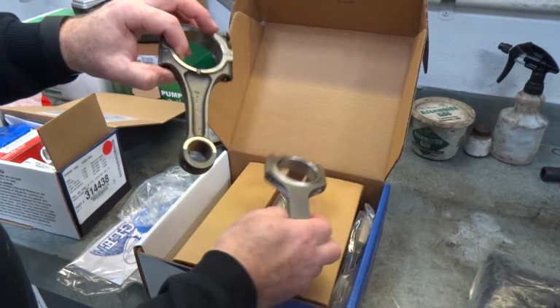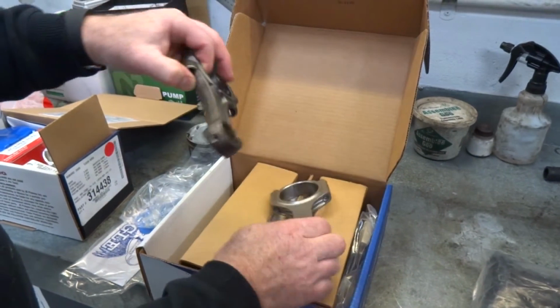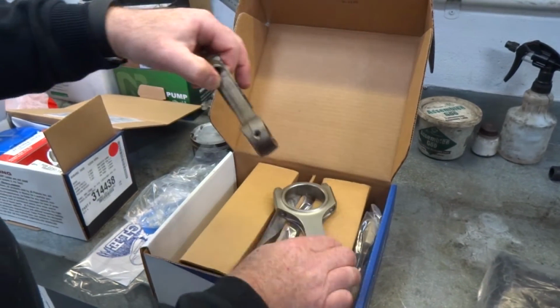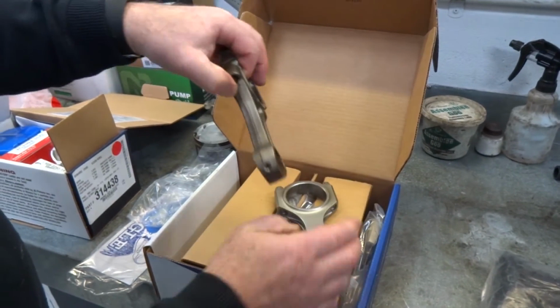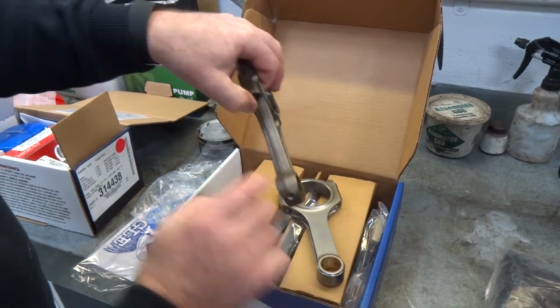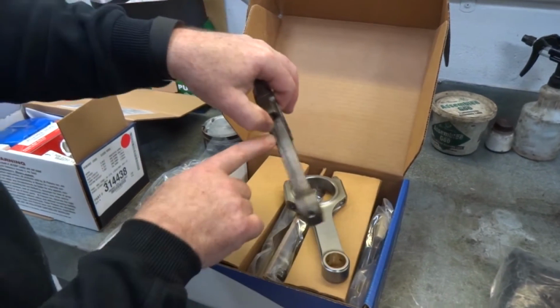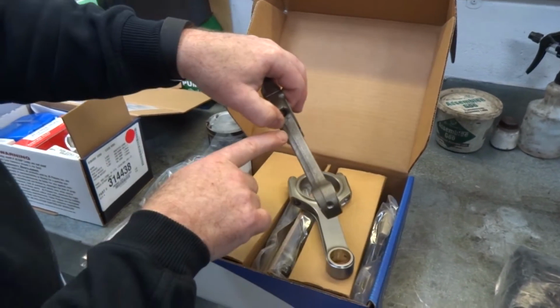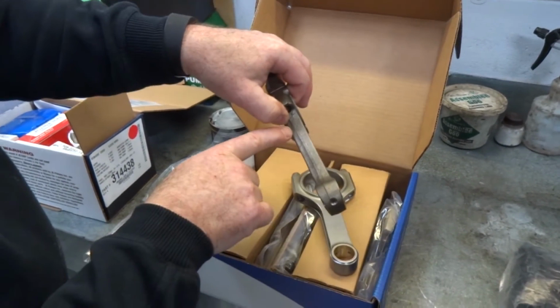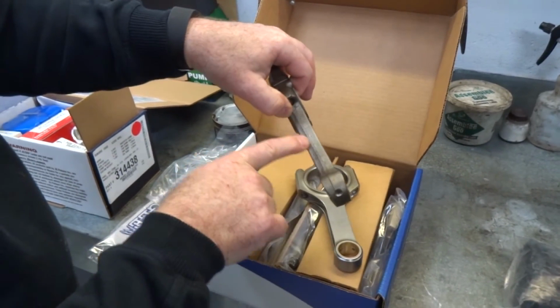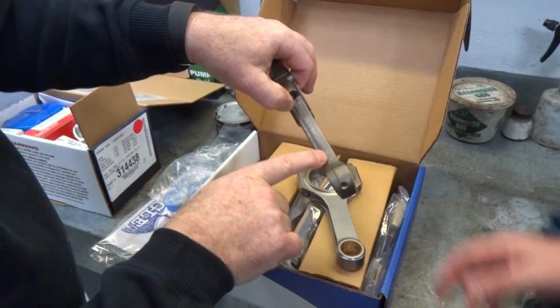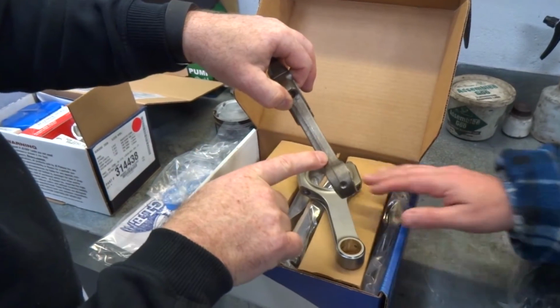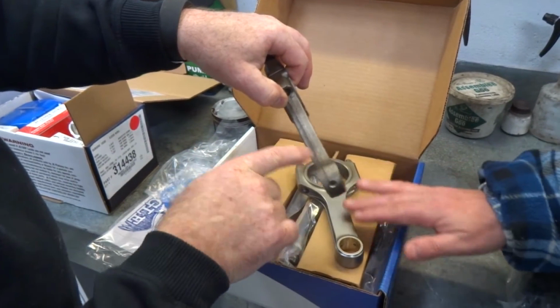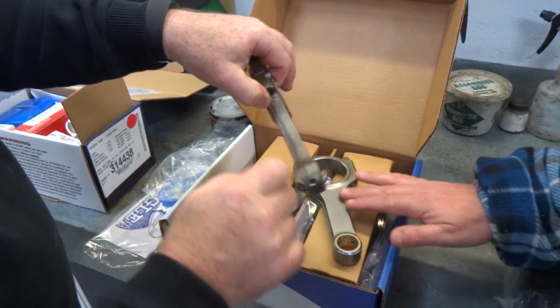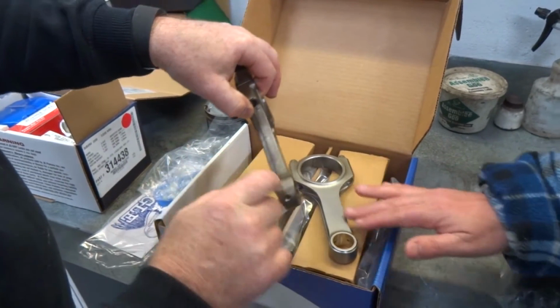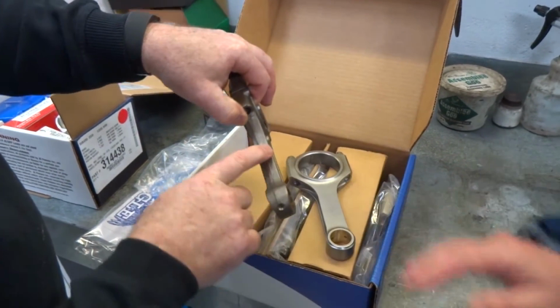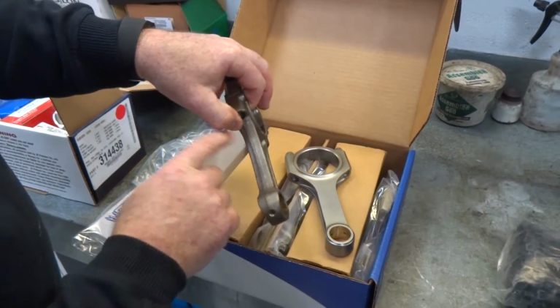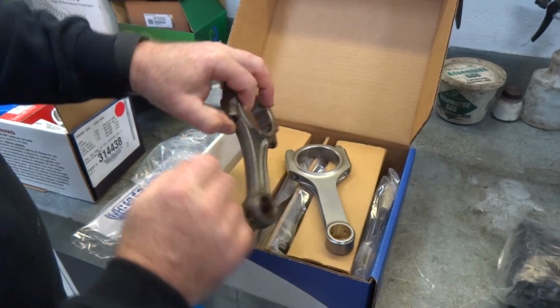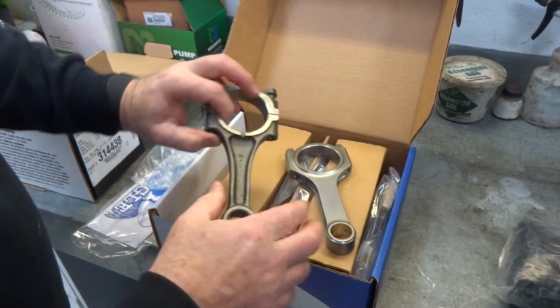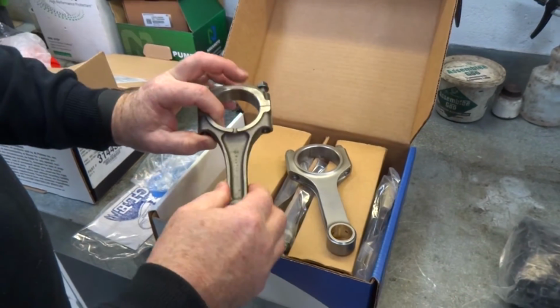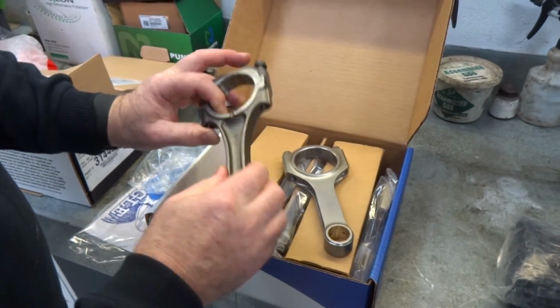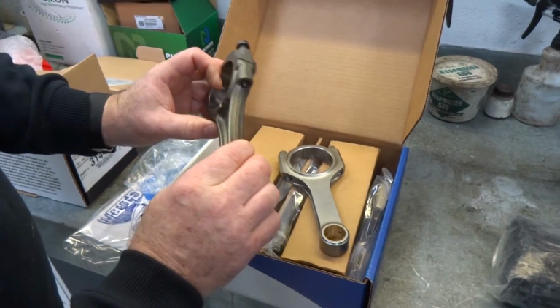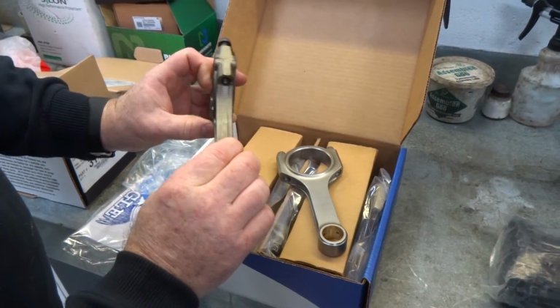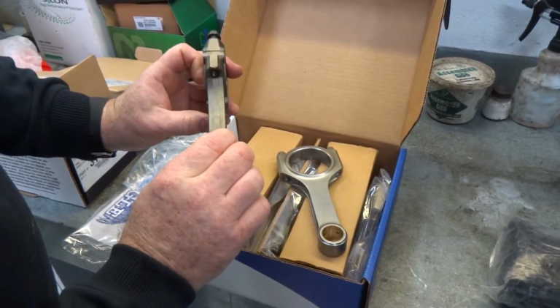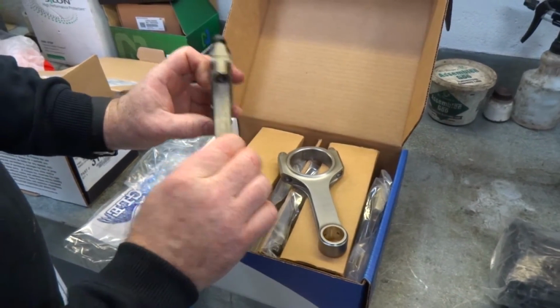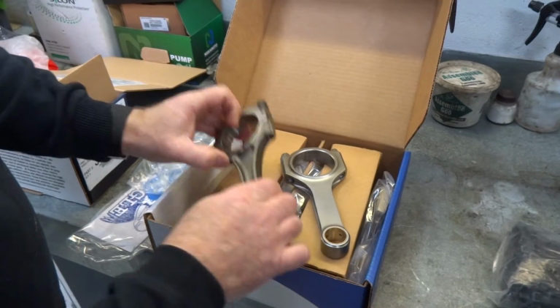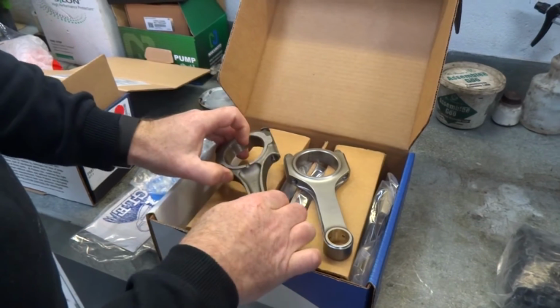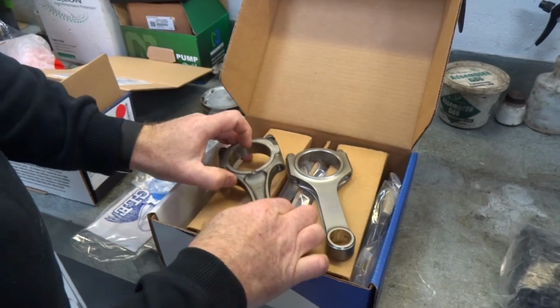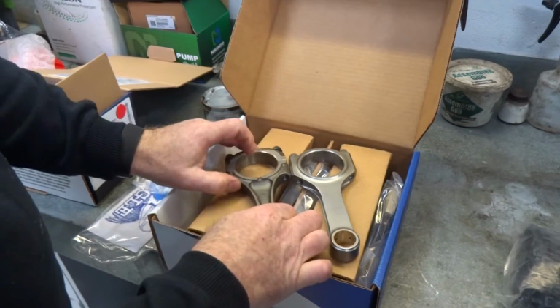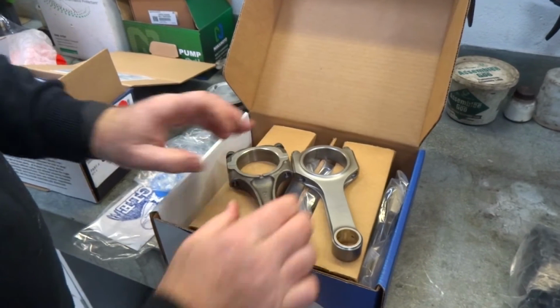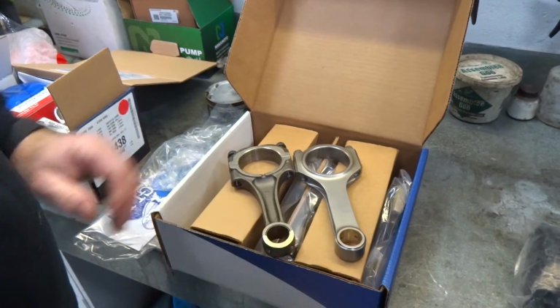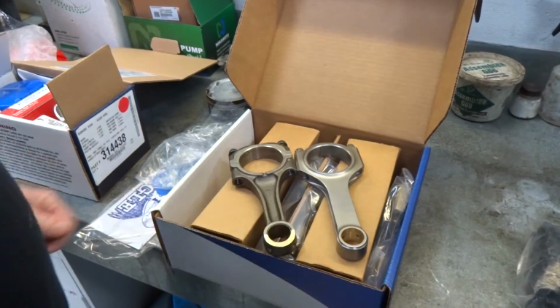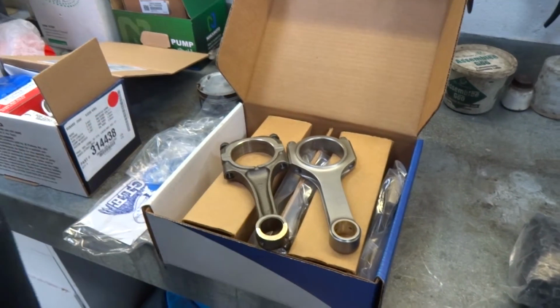Yeah, you can see again the finish — the finish on this is much smoother. Cast rod versus forged rod. Brilliant.